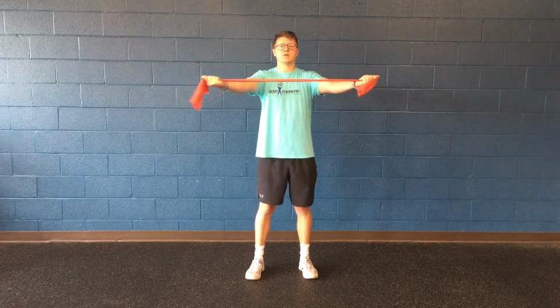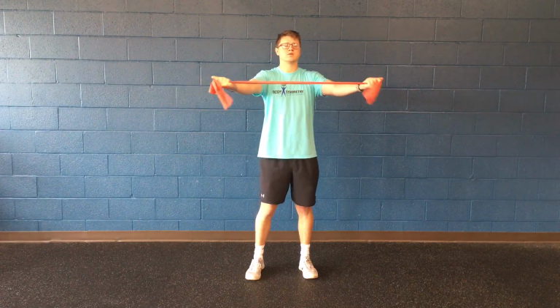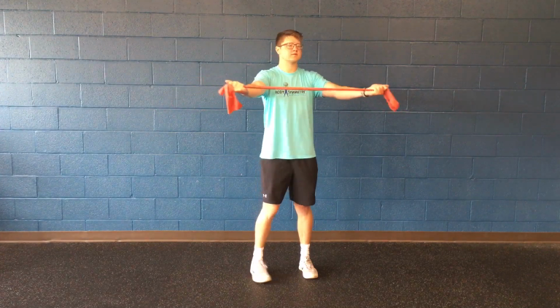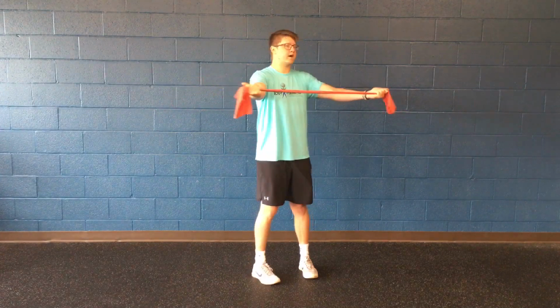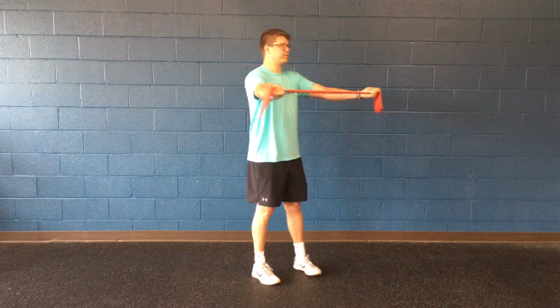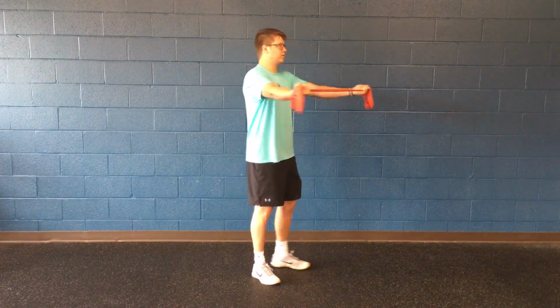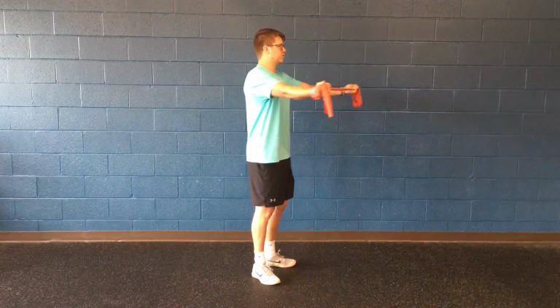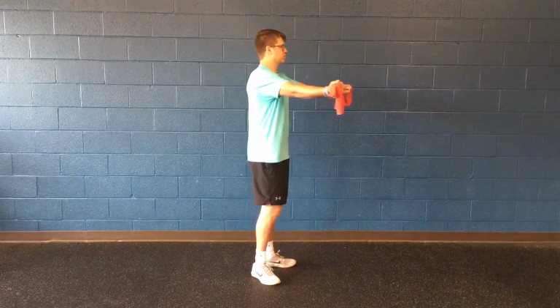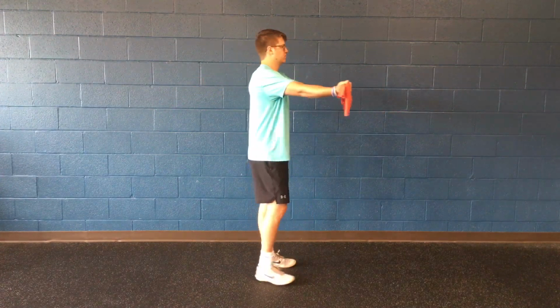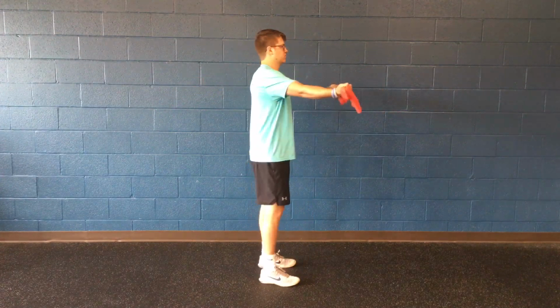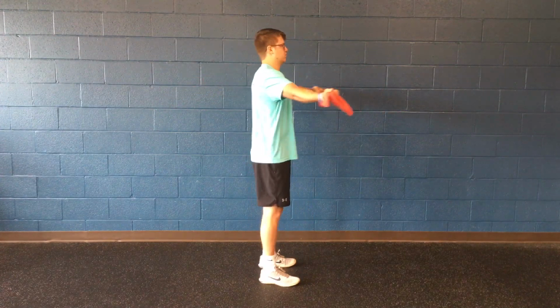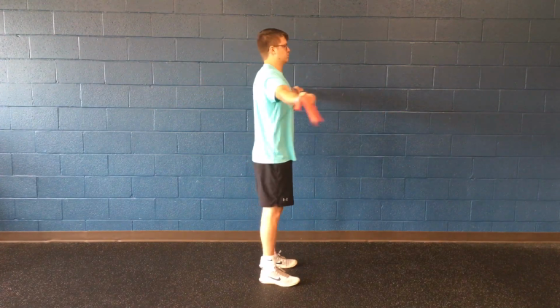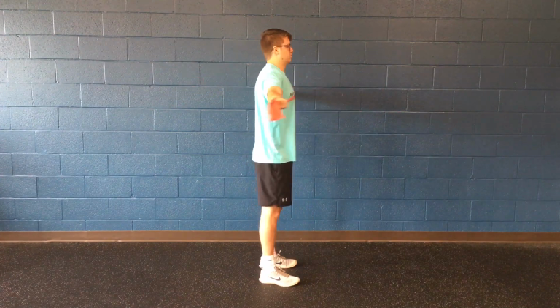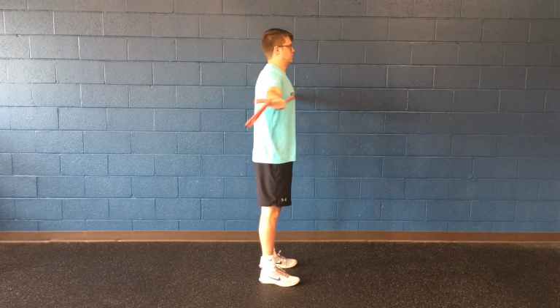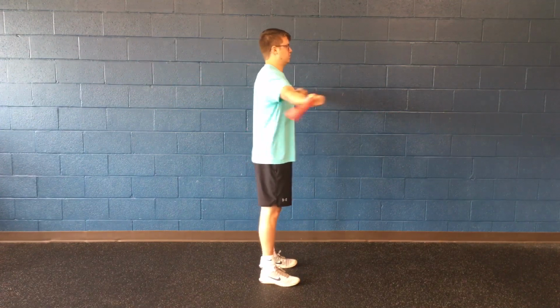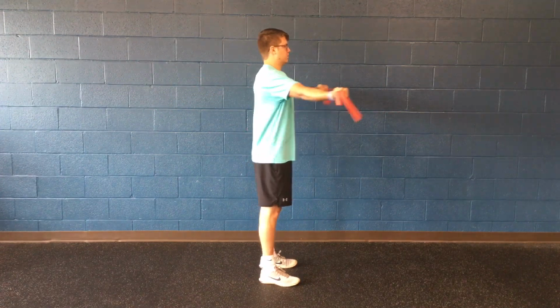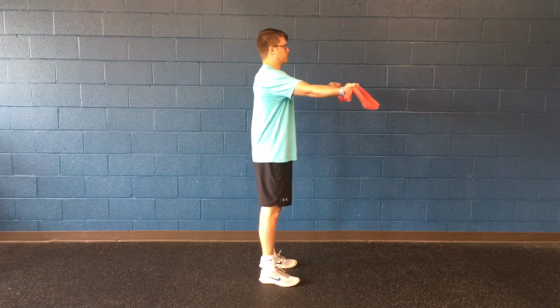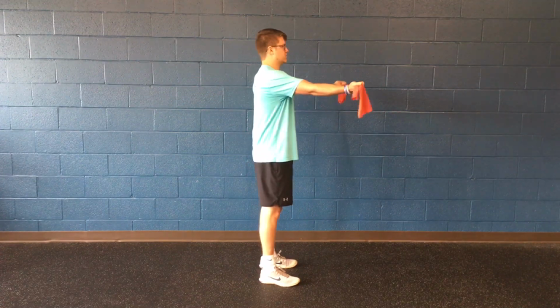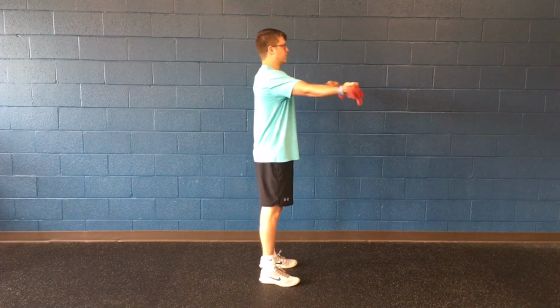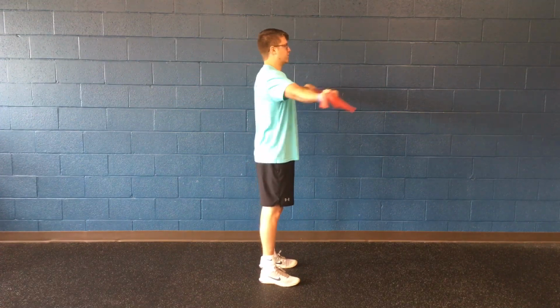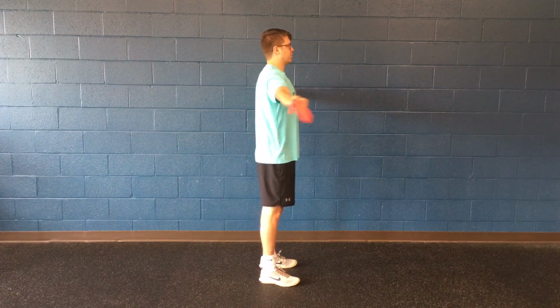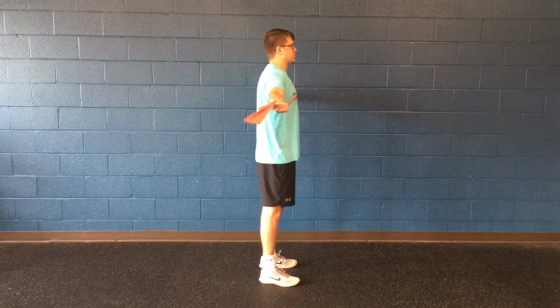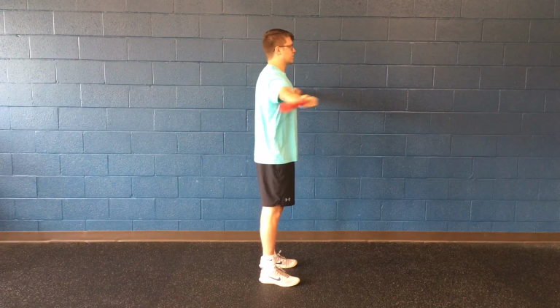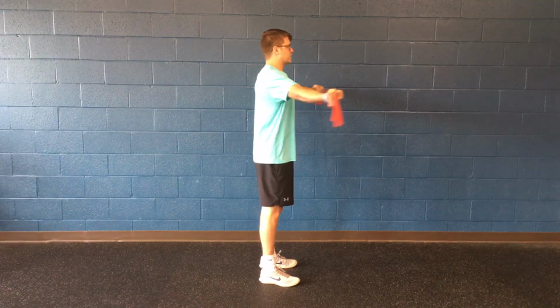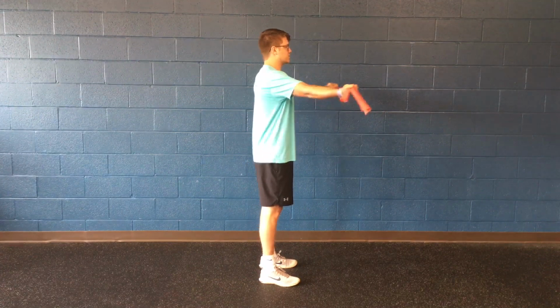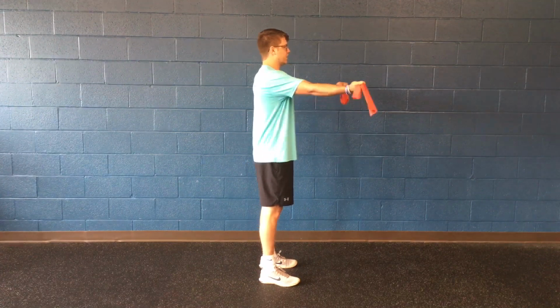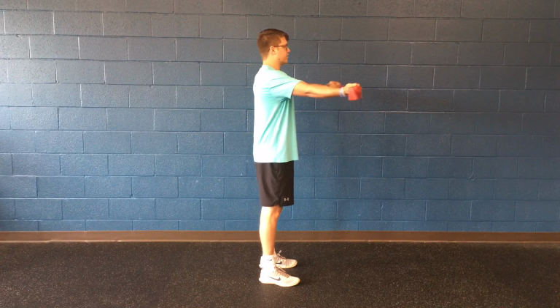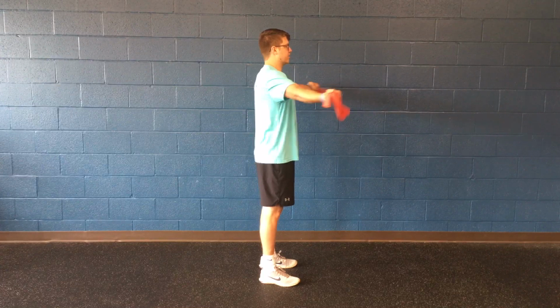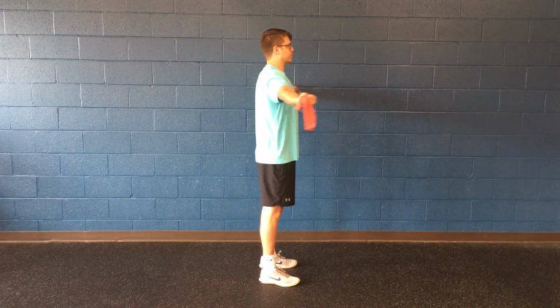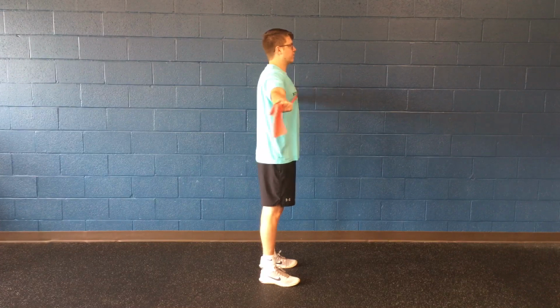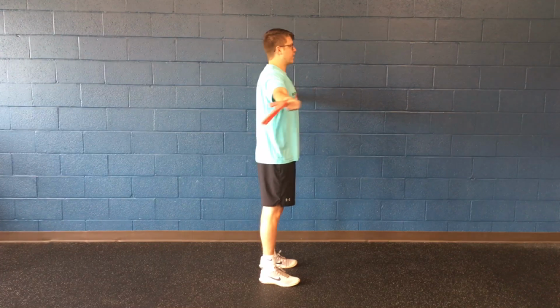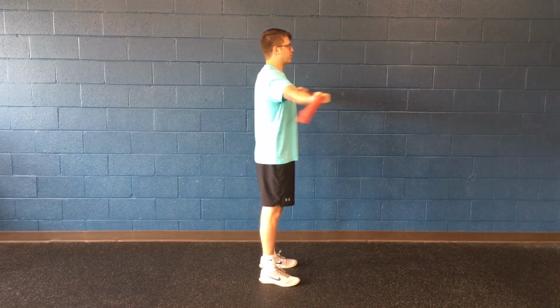Here's the side view. See how my ribs are nice and tight and not flared out.